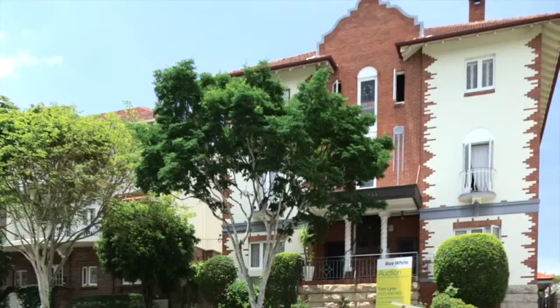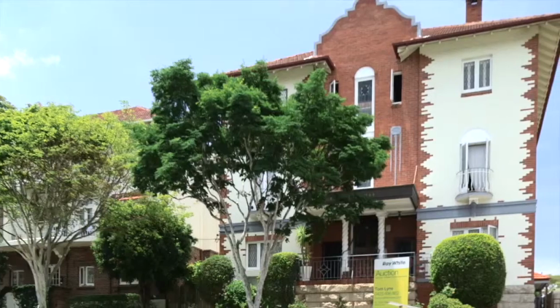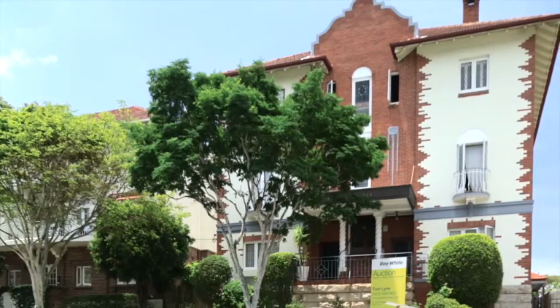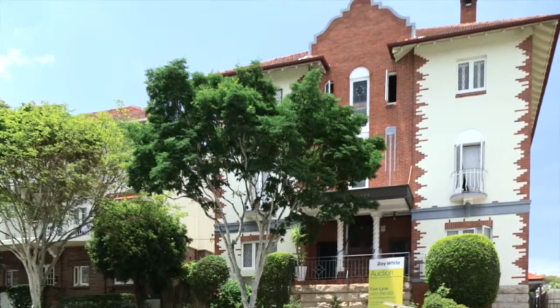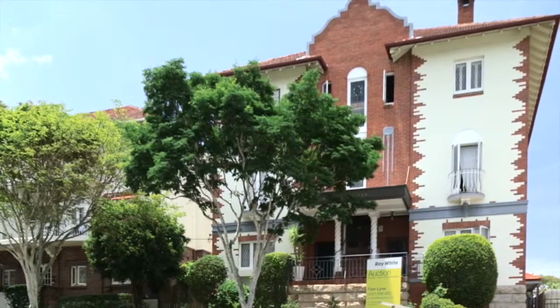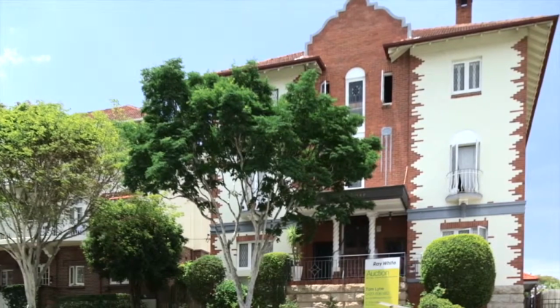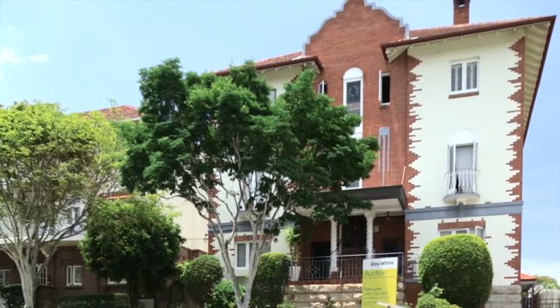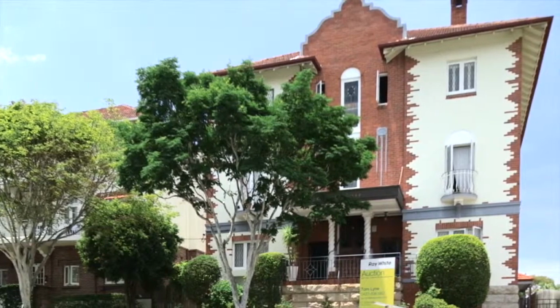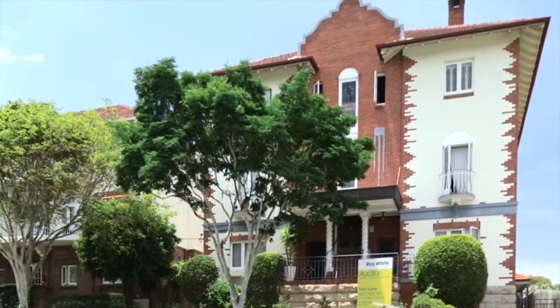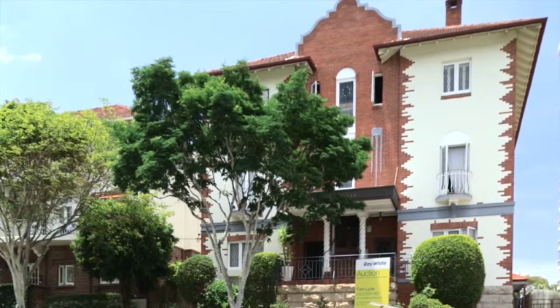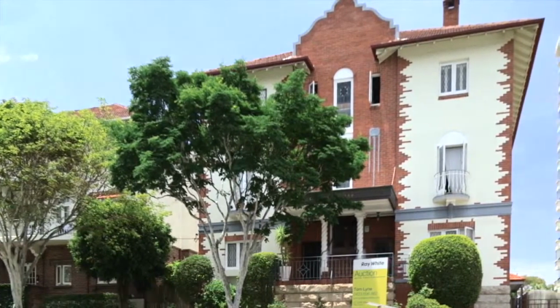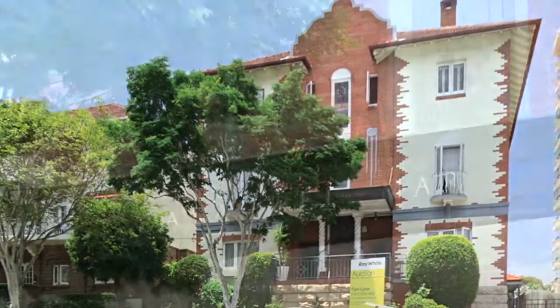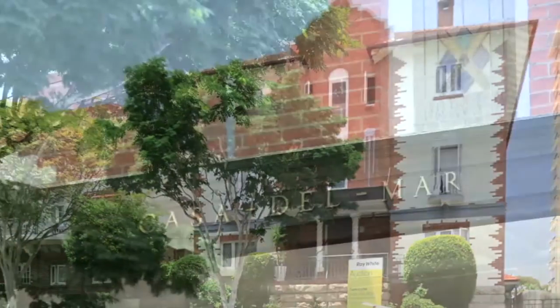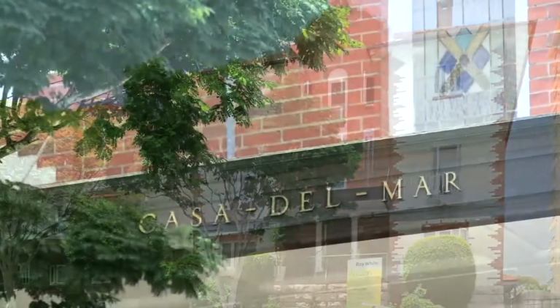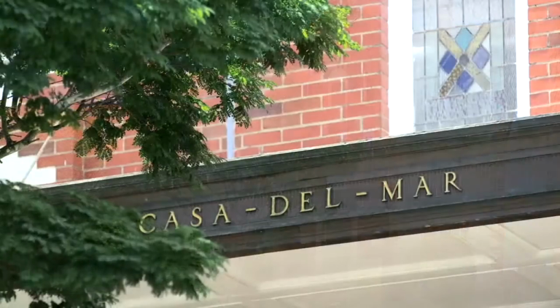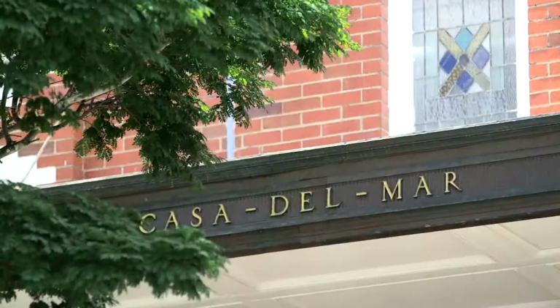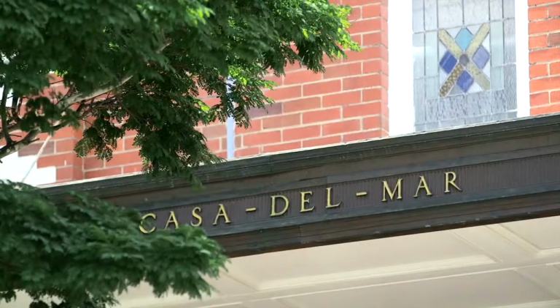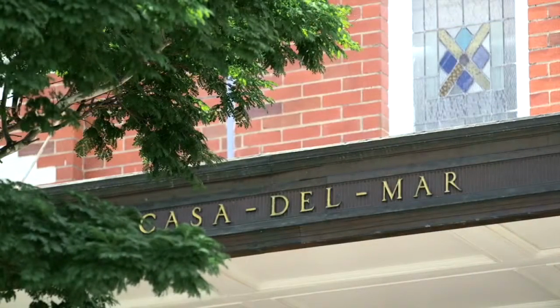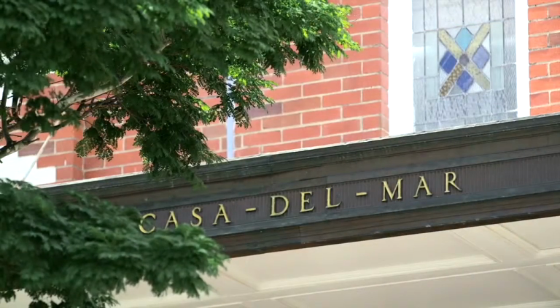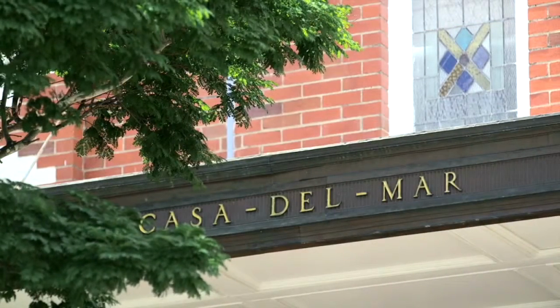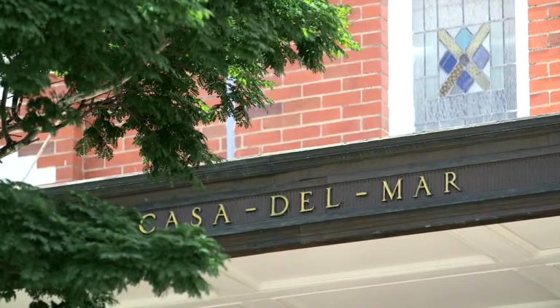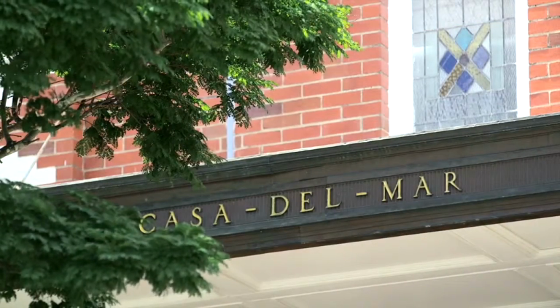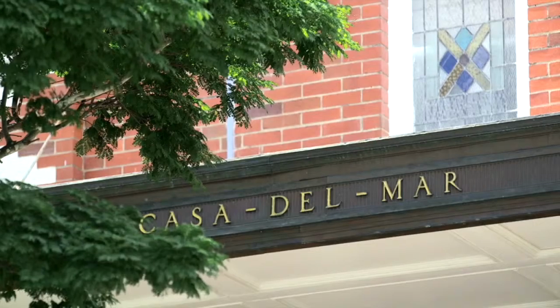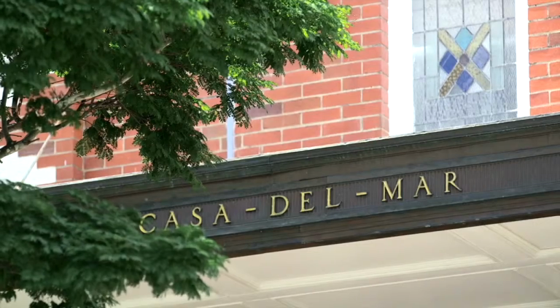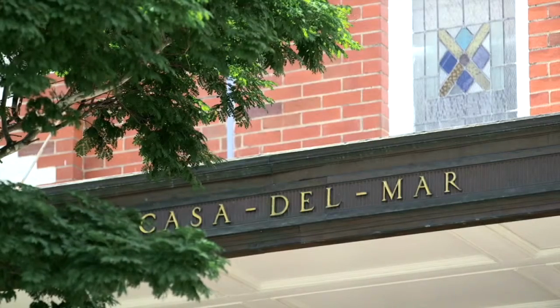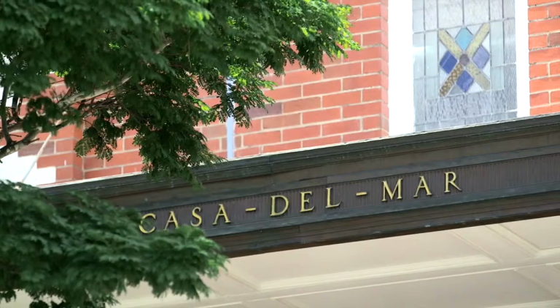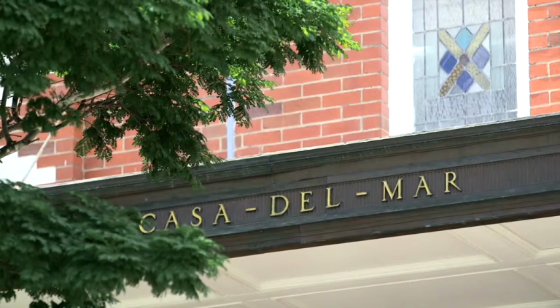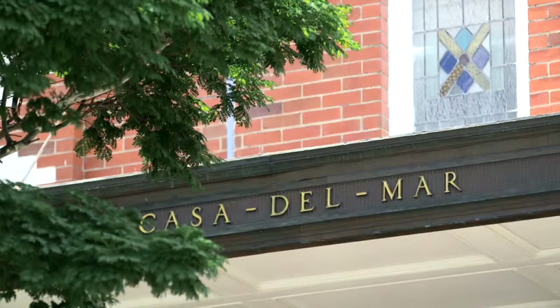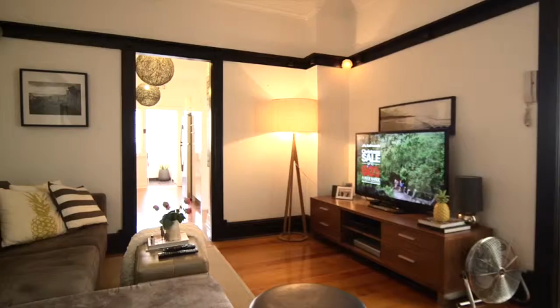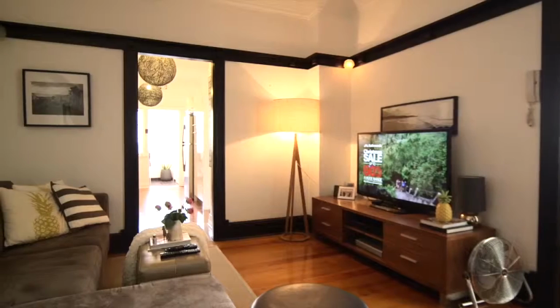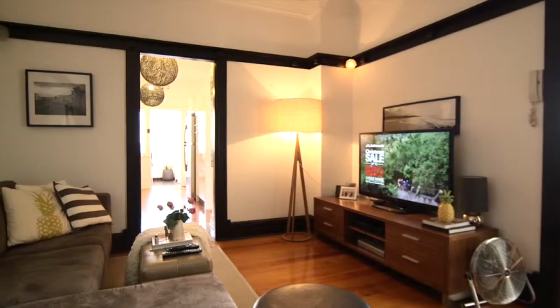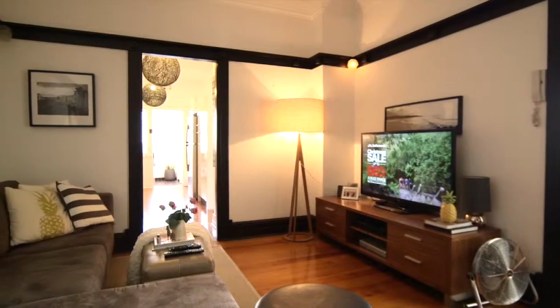In the historic Casa del Mar complex, built in 1934, is a true rarity to the market.